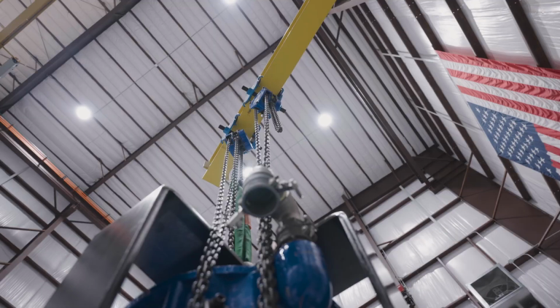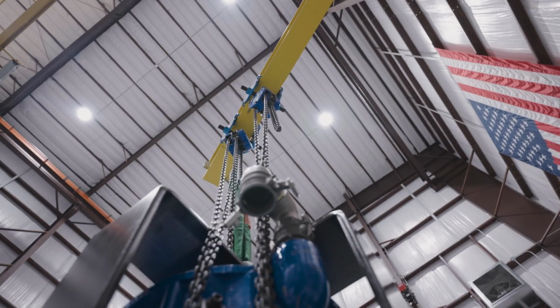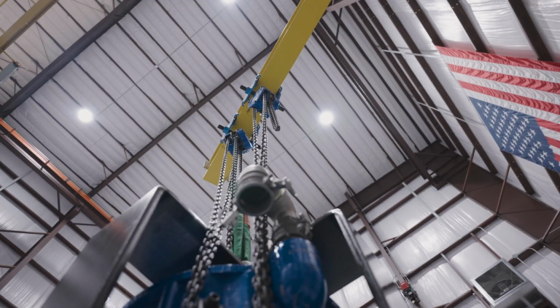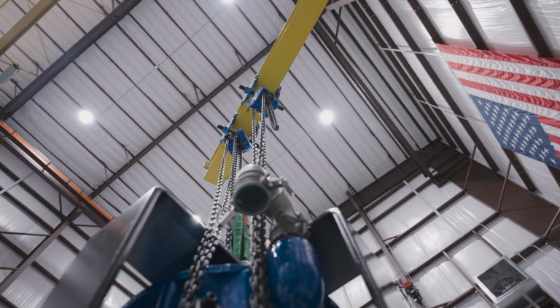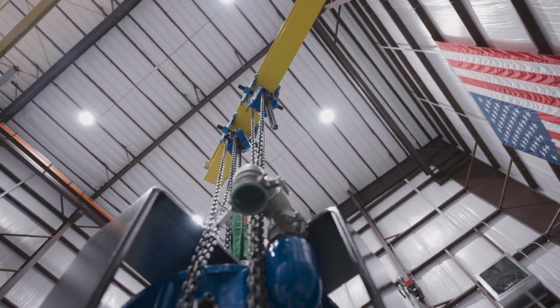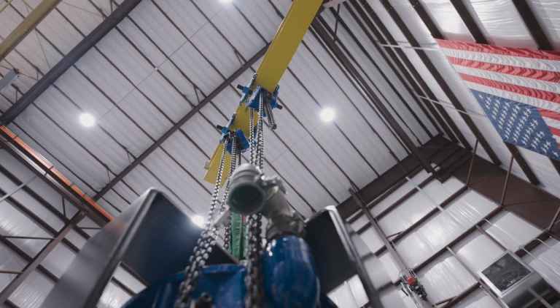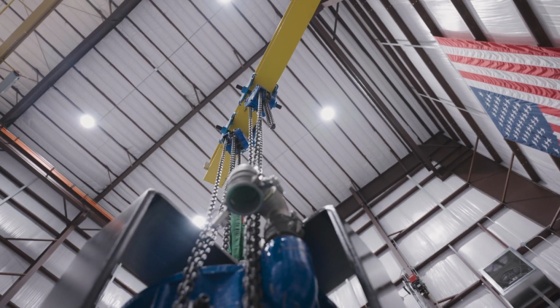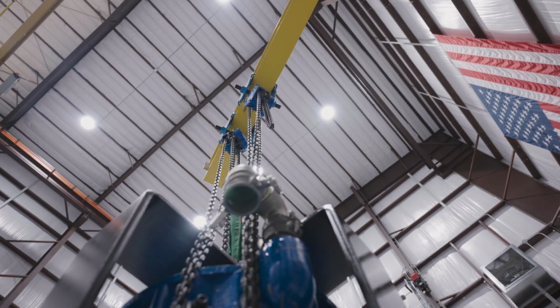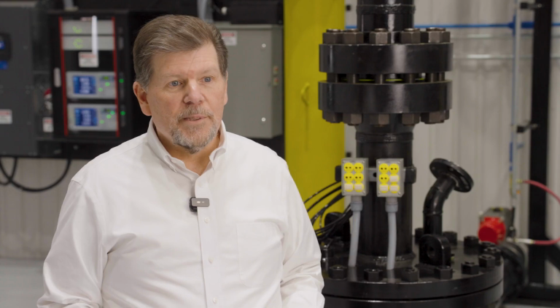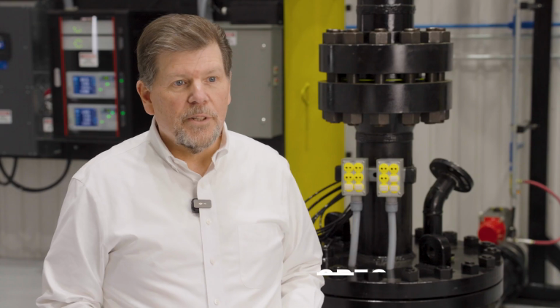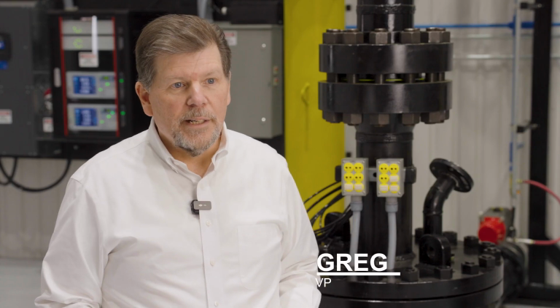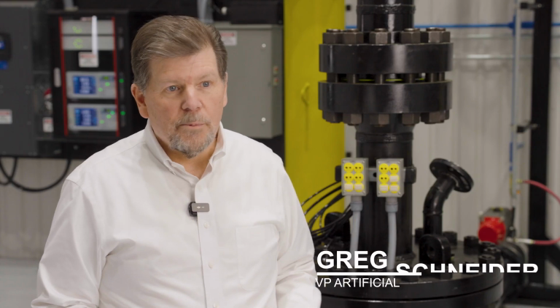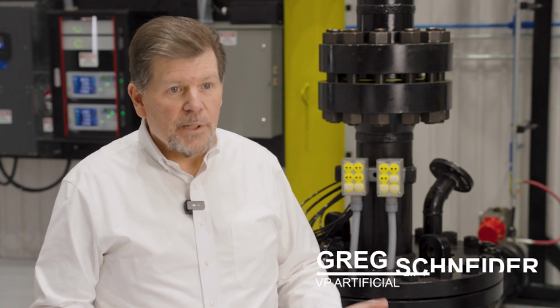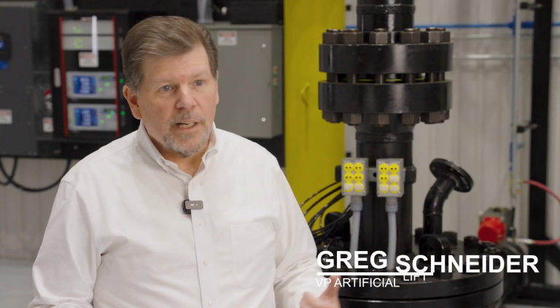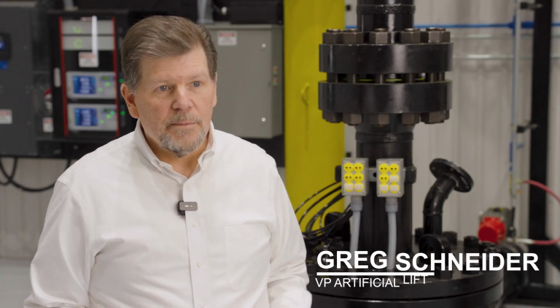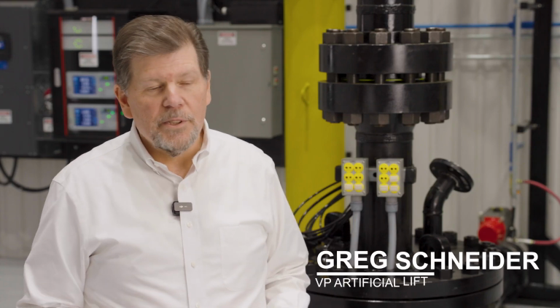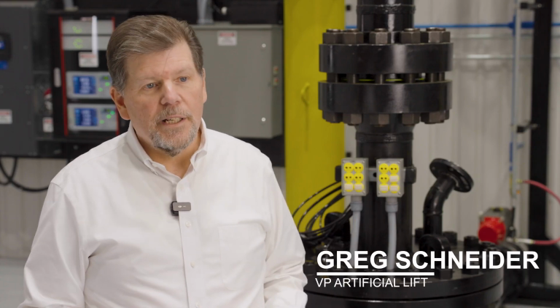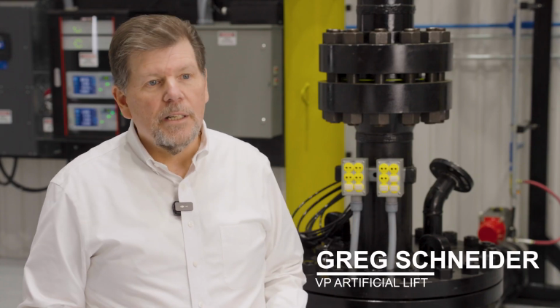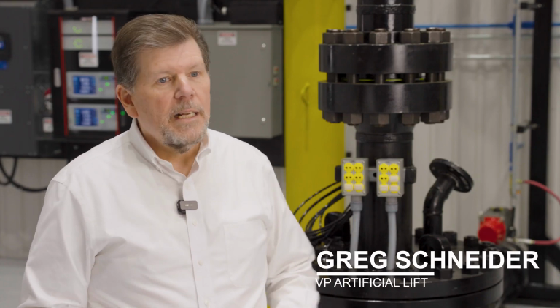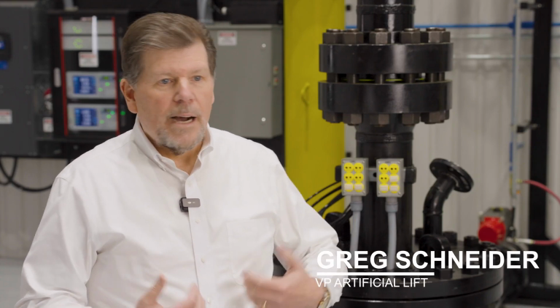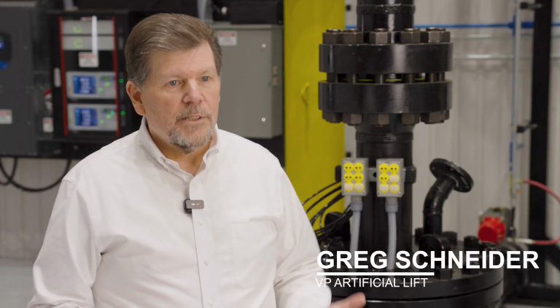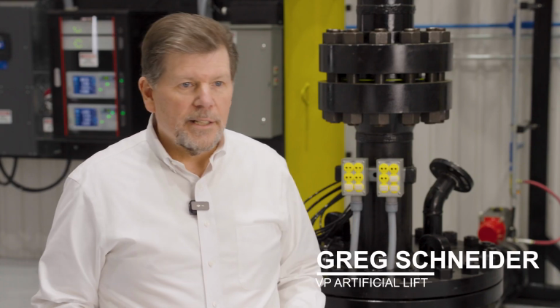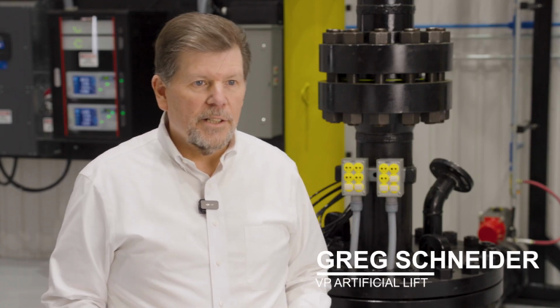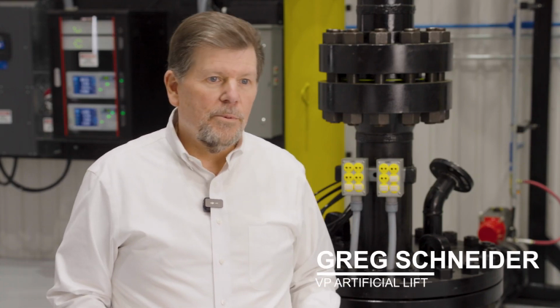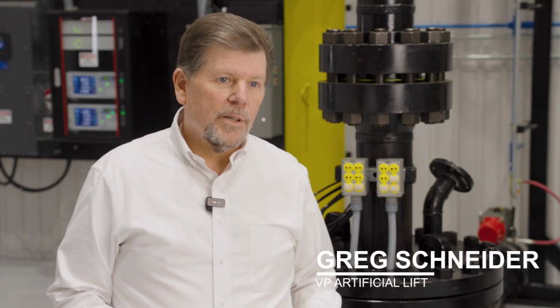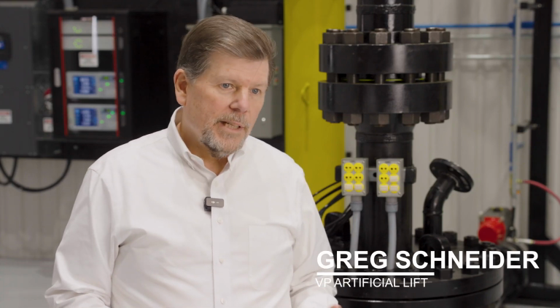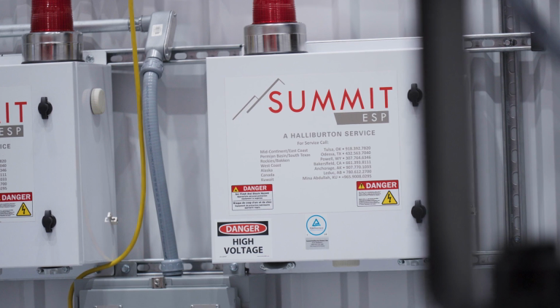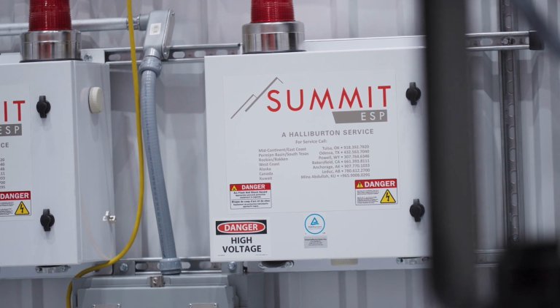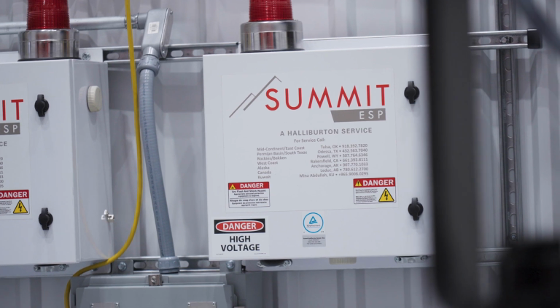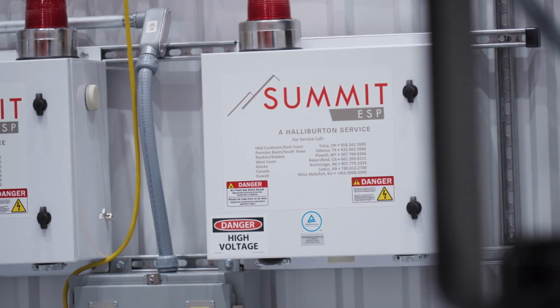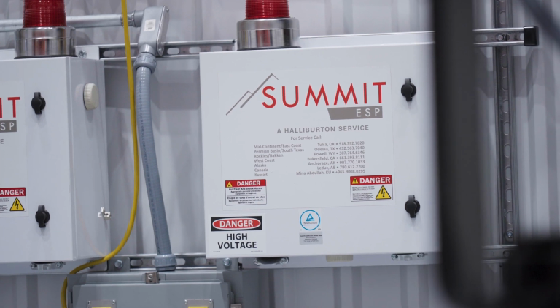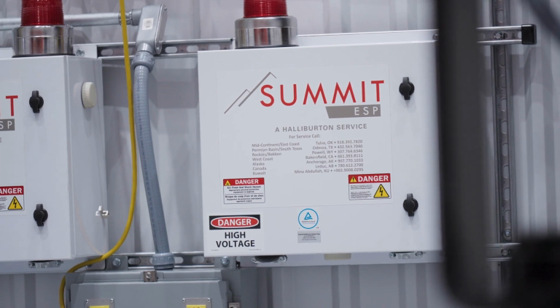This facility allows us to demonstrate, with our customers here, how our technology works and how it's going to solve their problems.